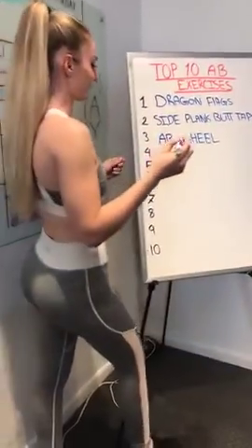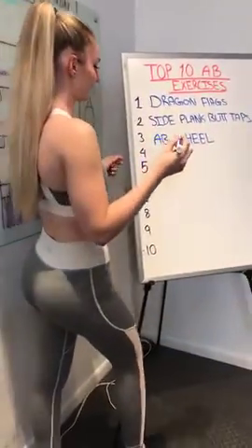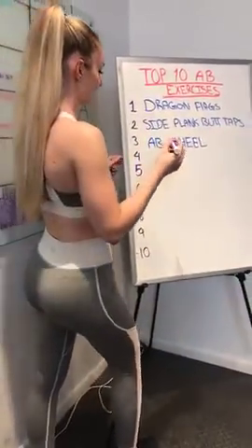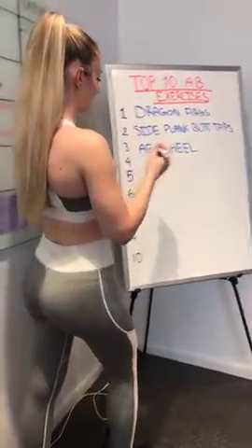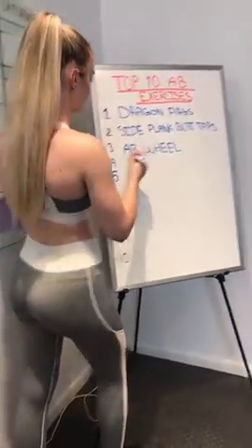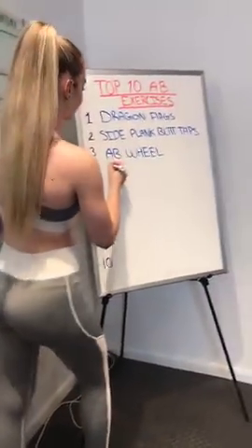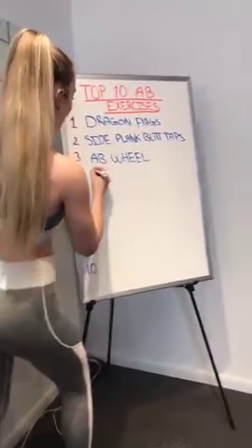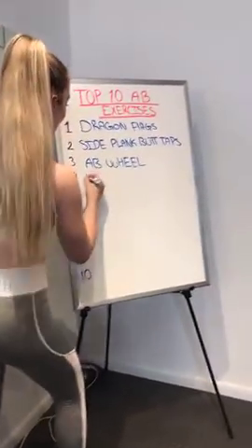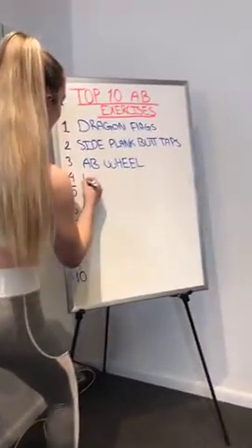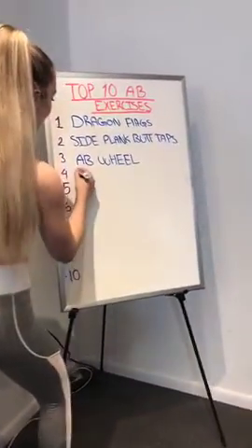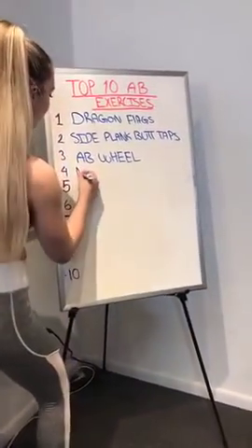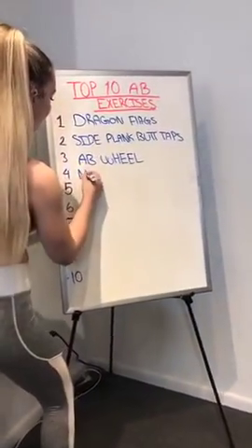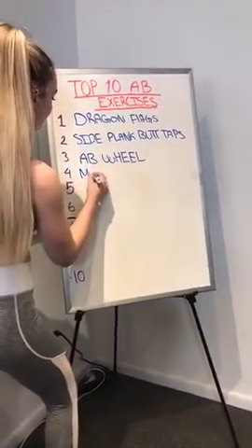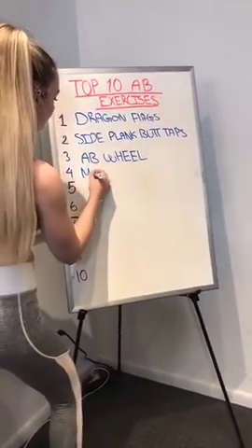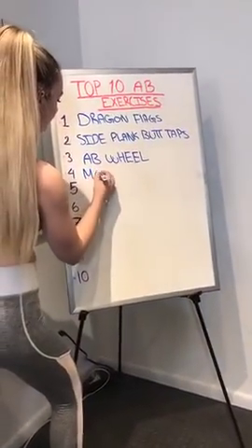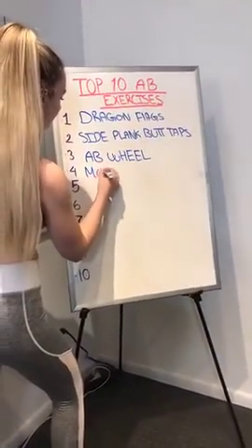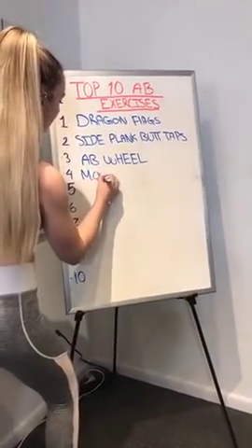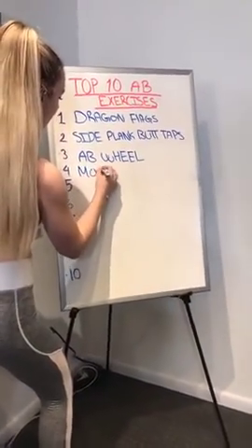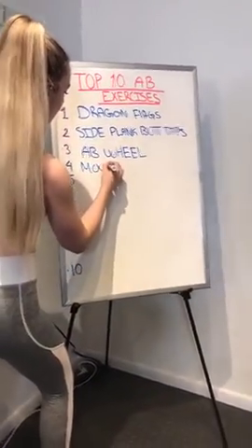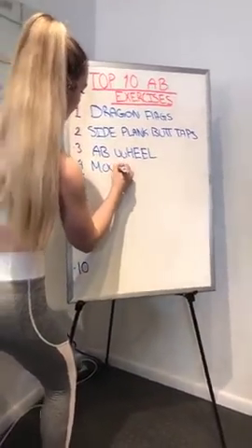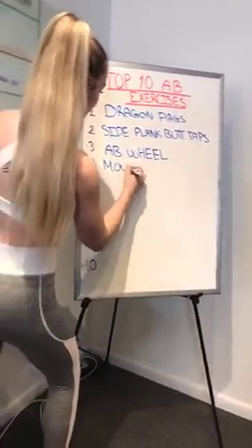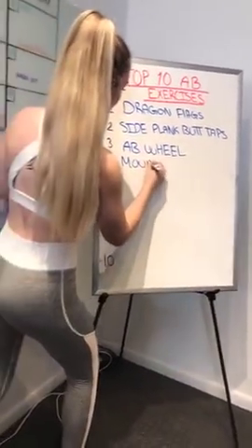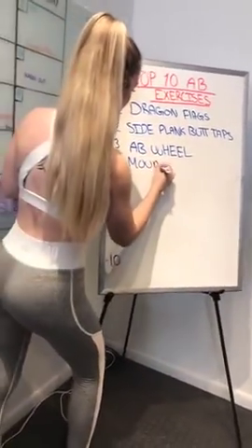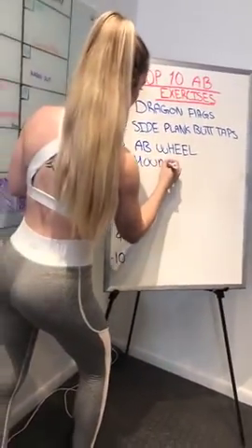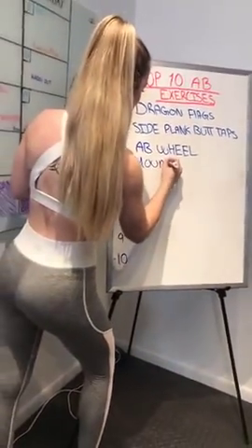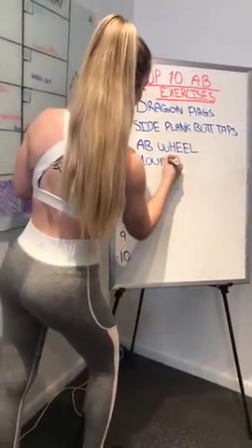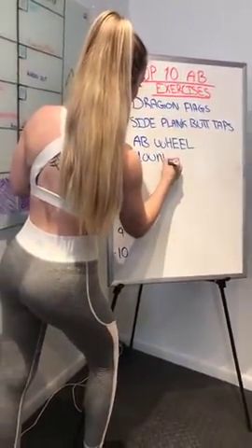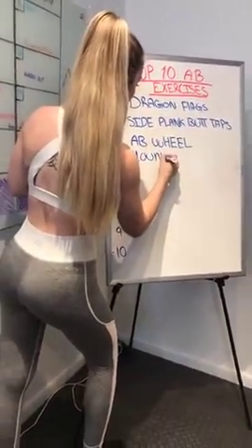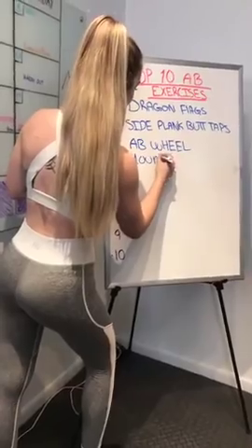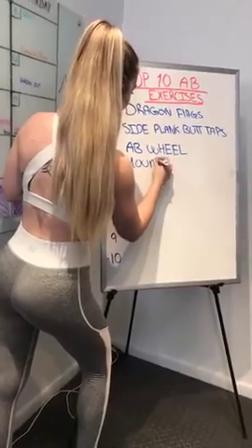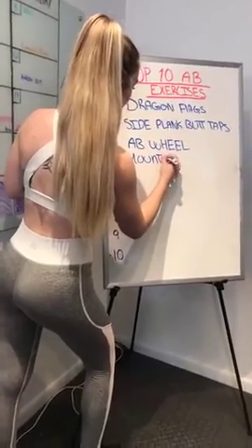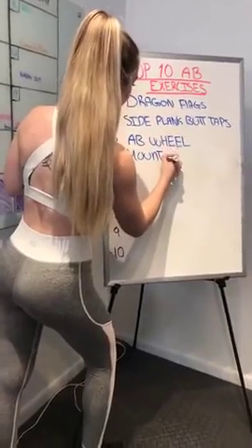Number four is mountain climbers. Let's get it.